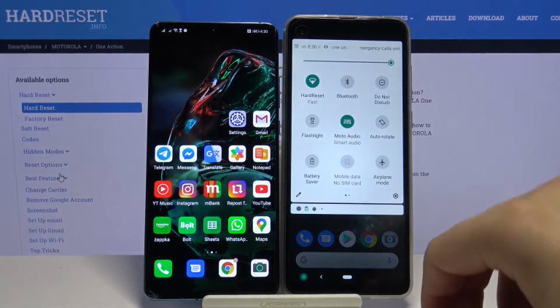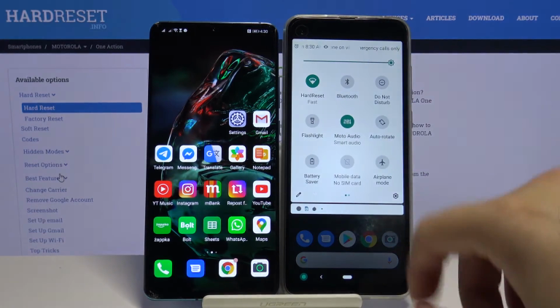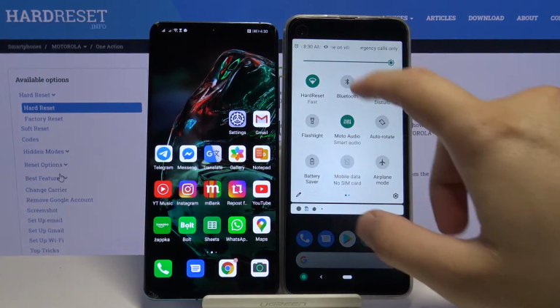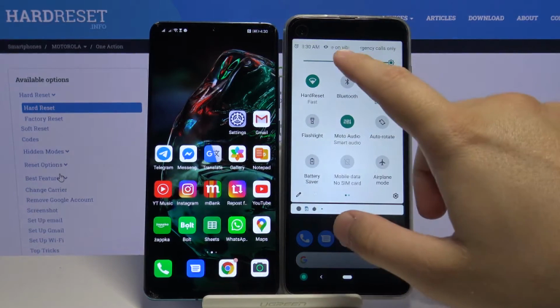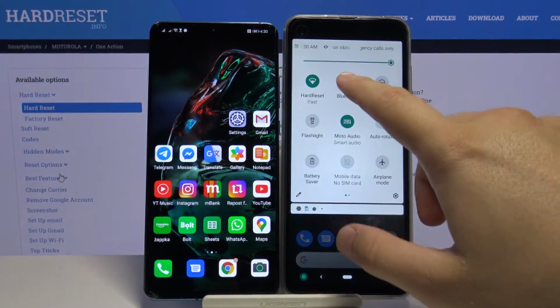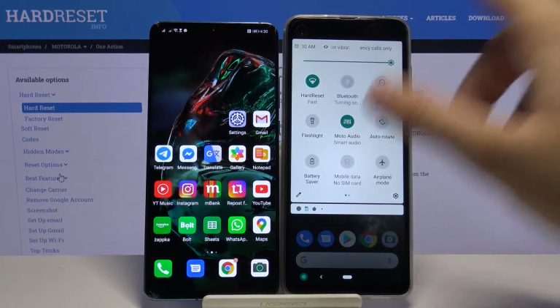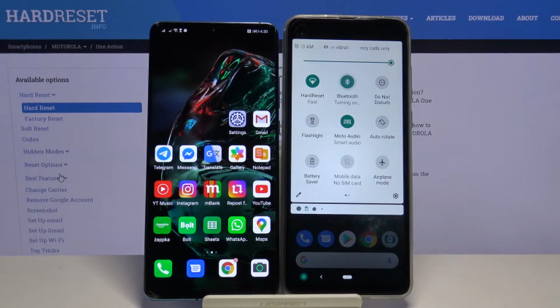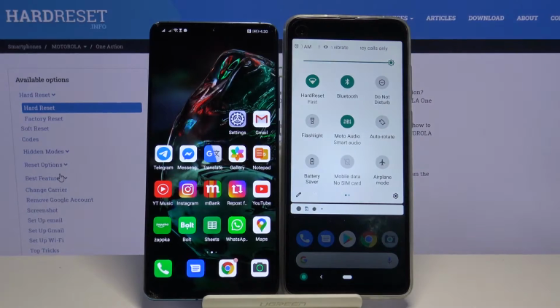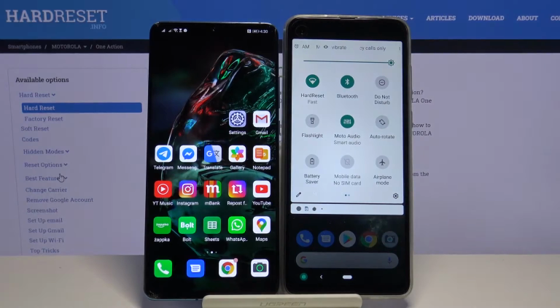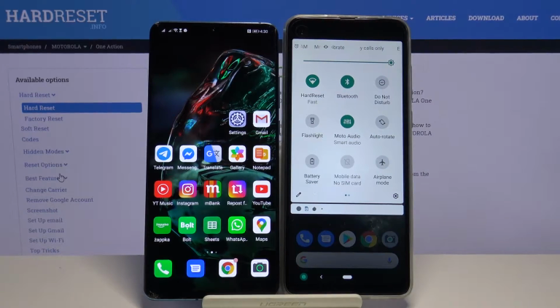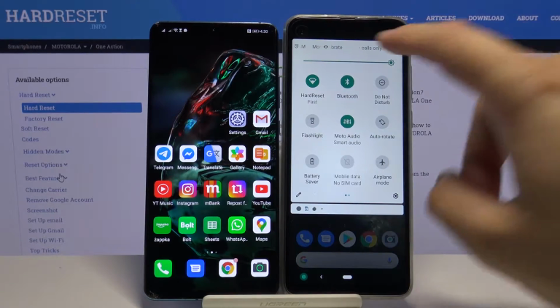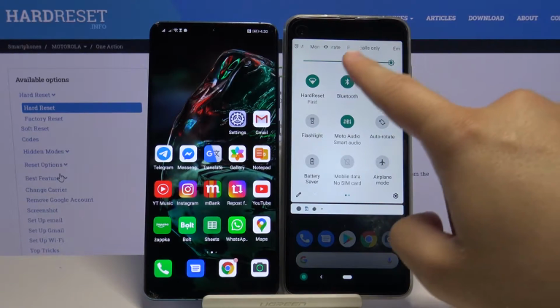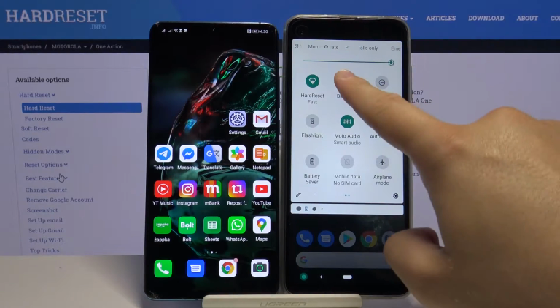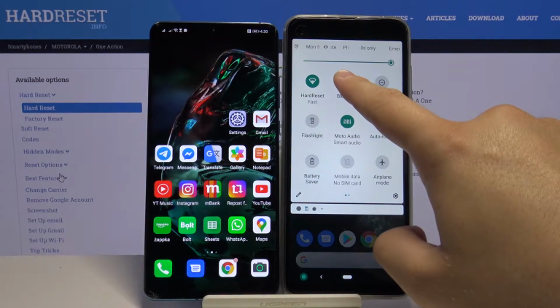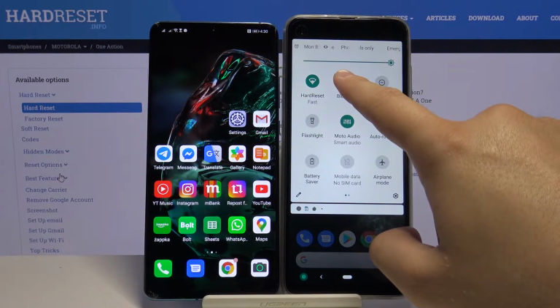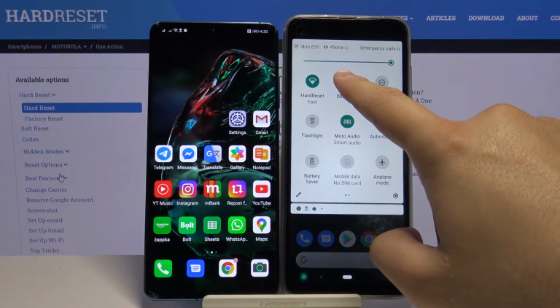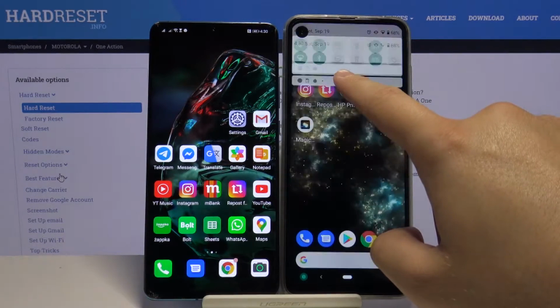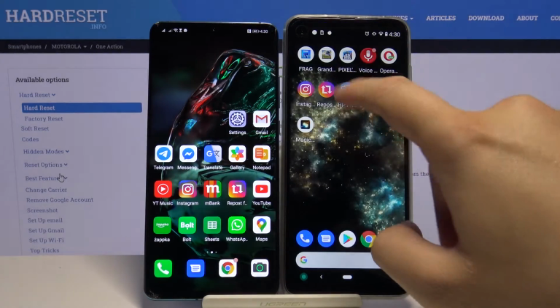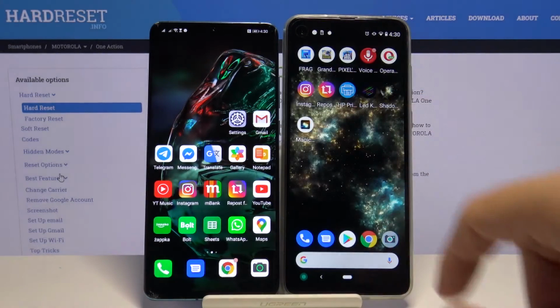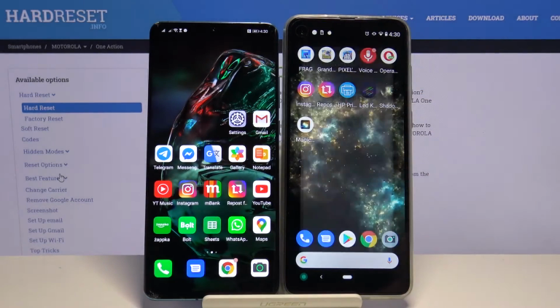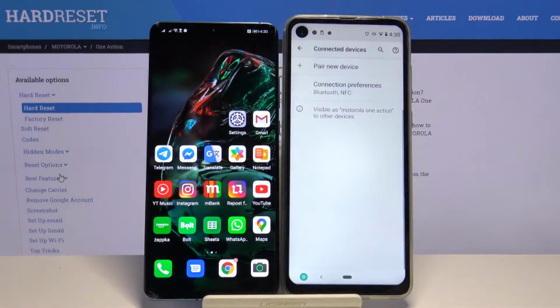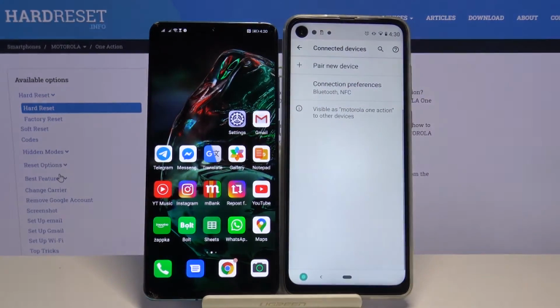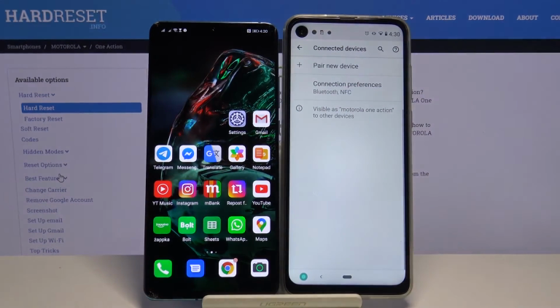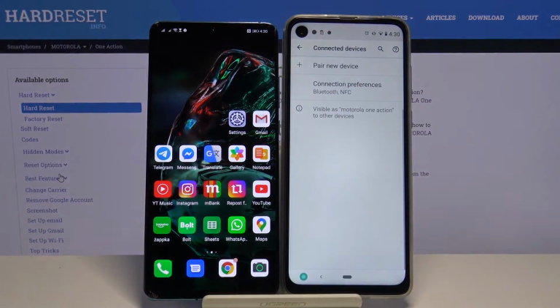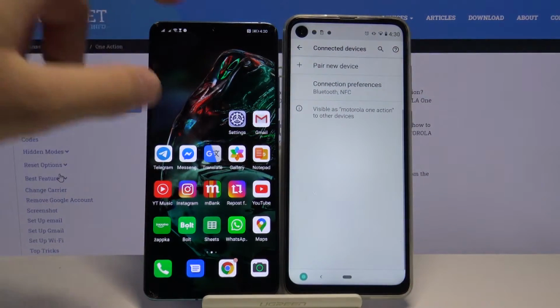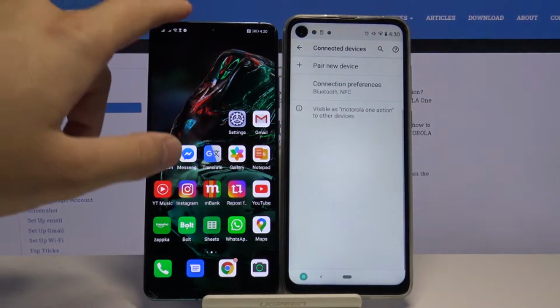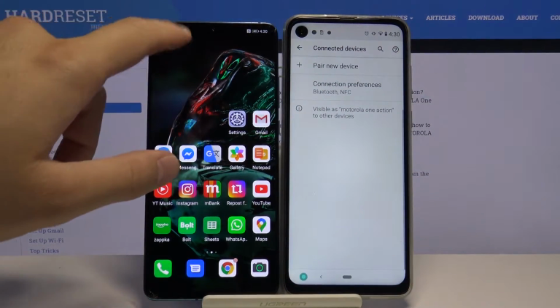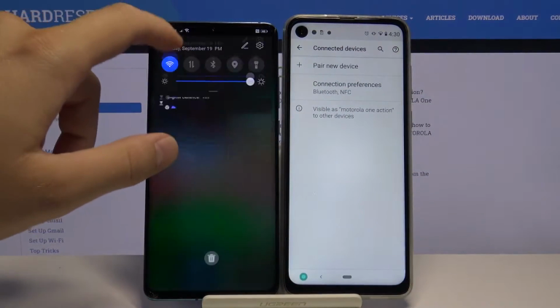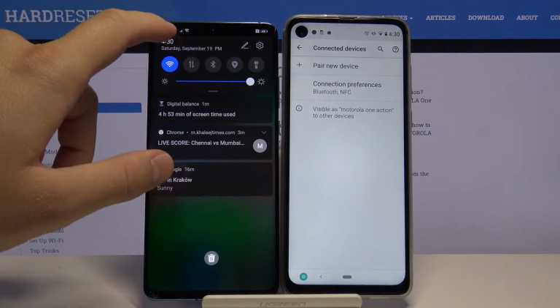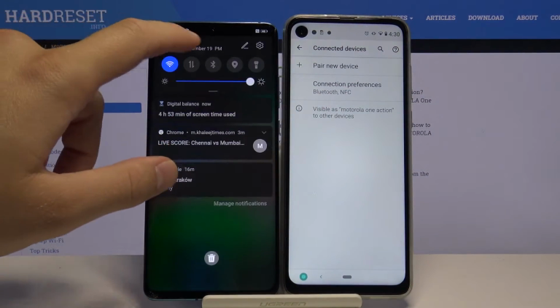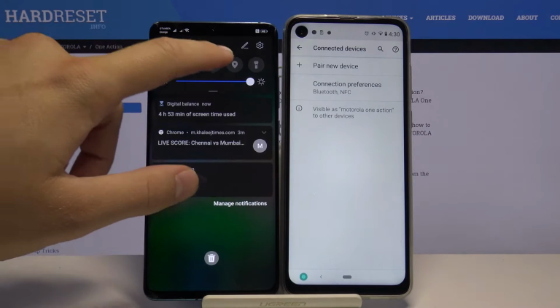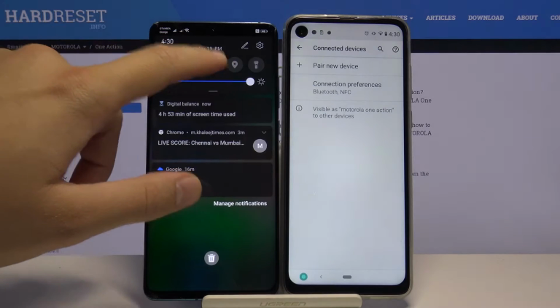So let's start from the Motorola — tap on the Bluetooth icon, then click and hold it. And do the same on the second smartphone.